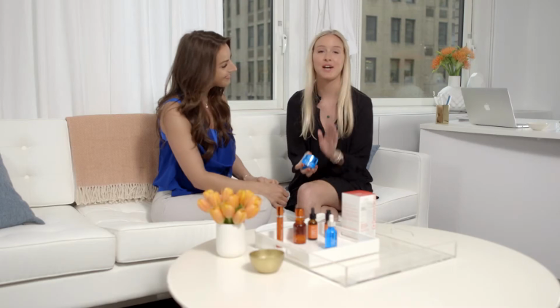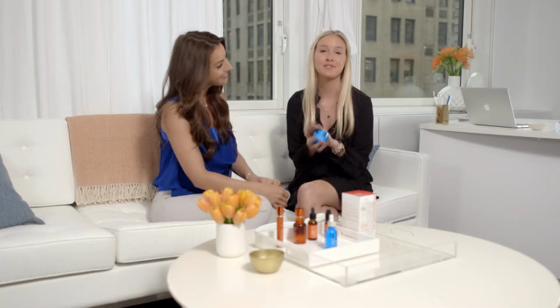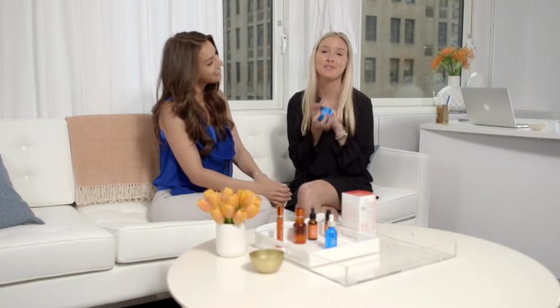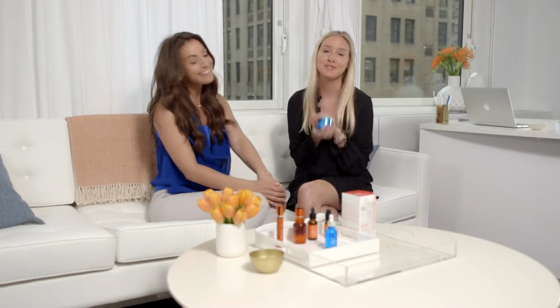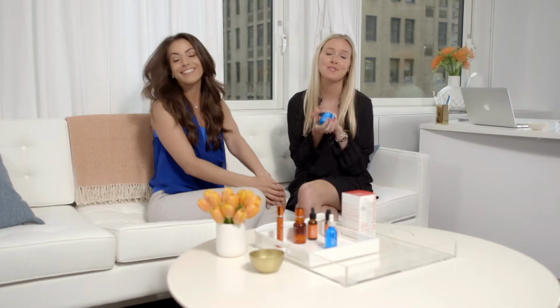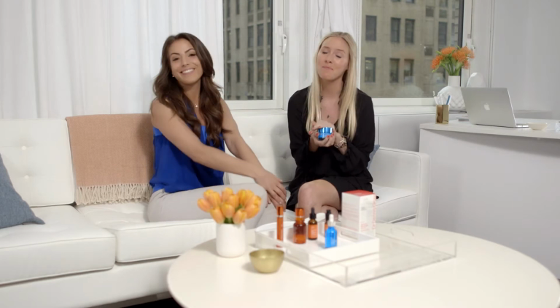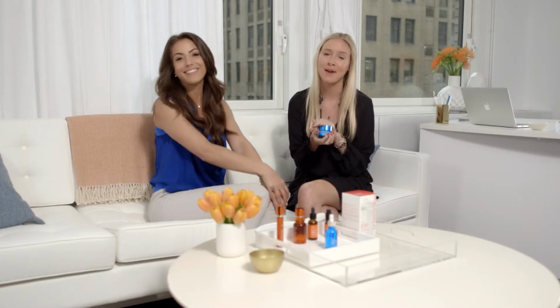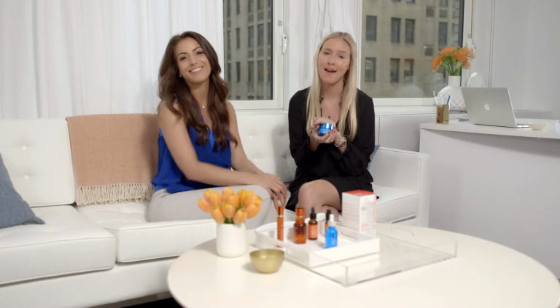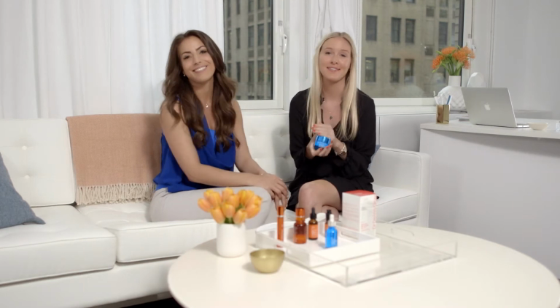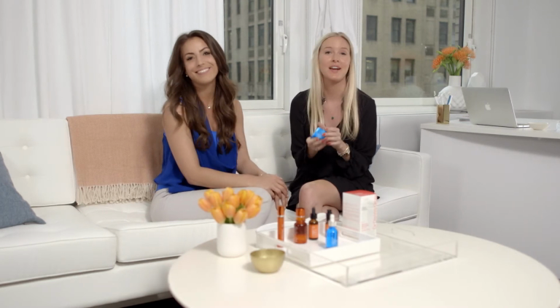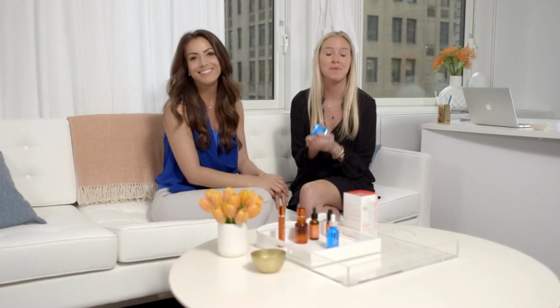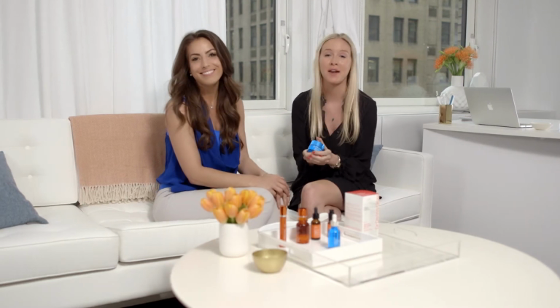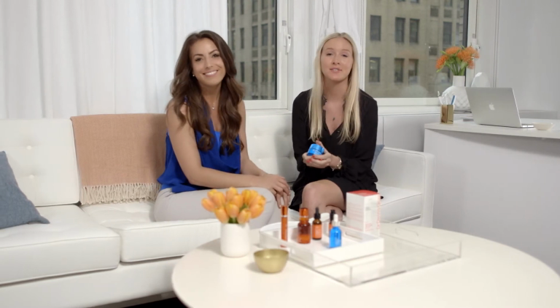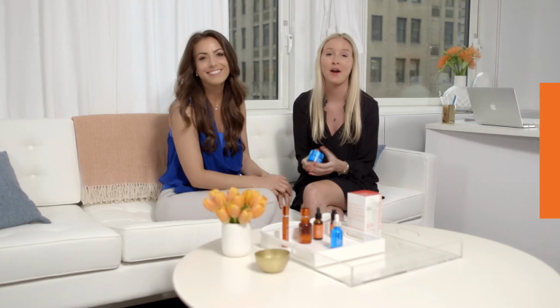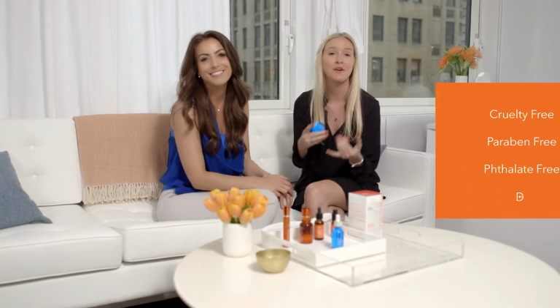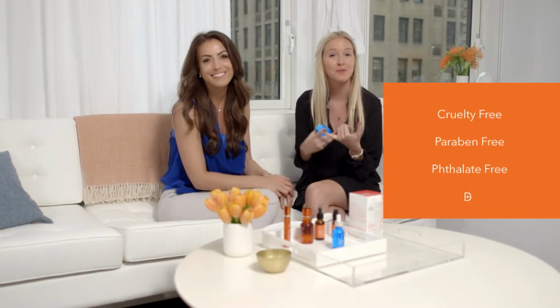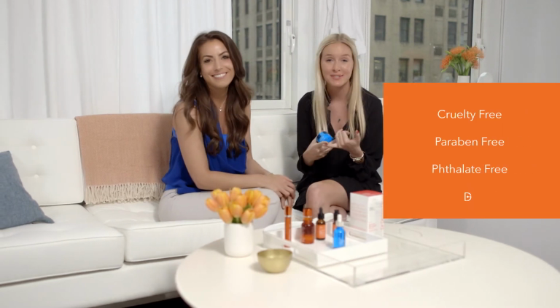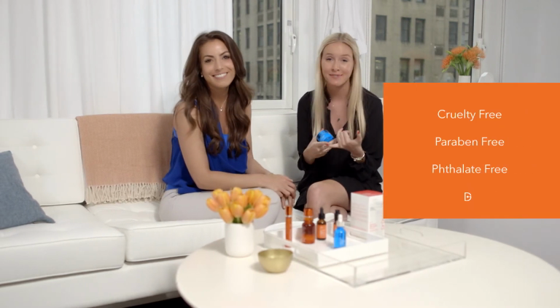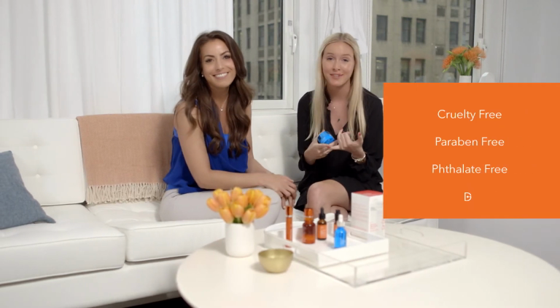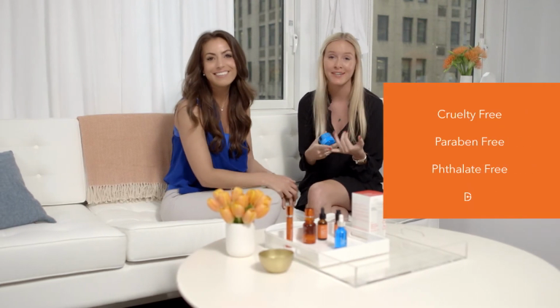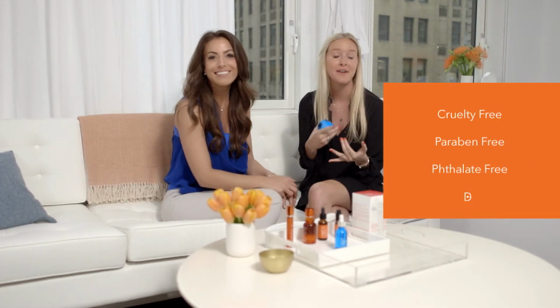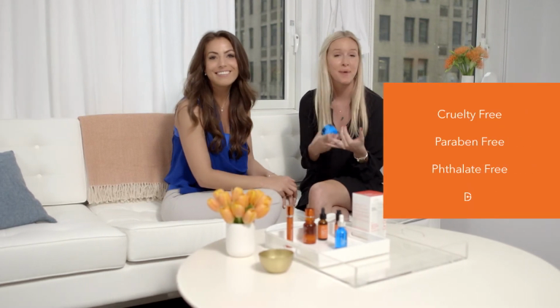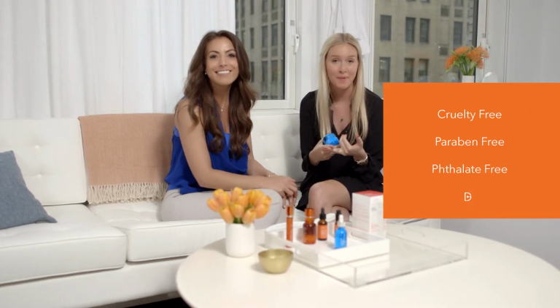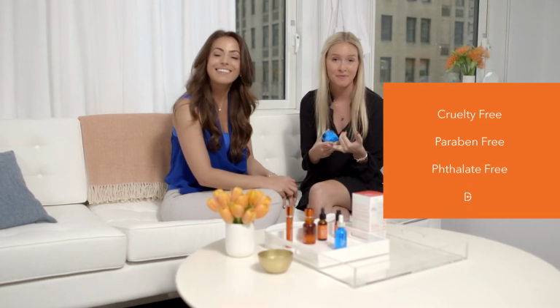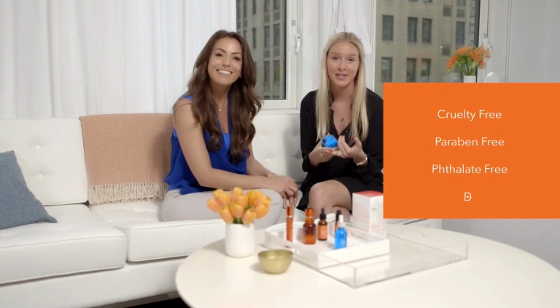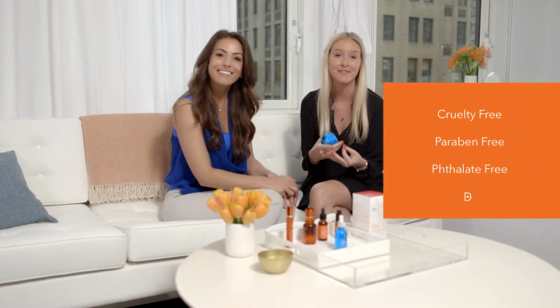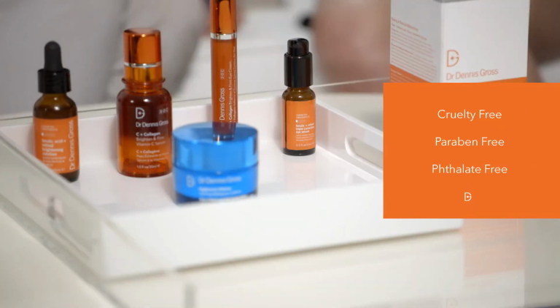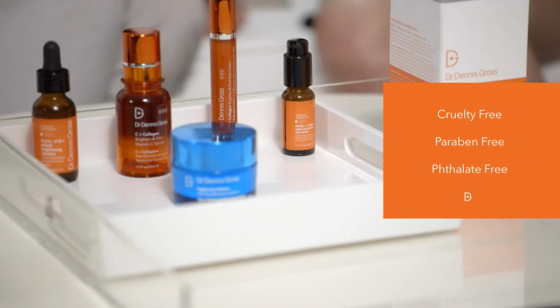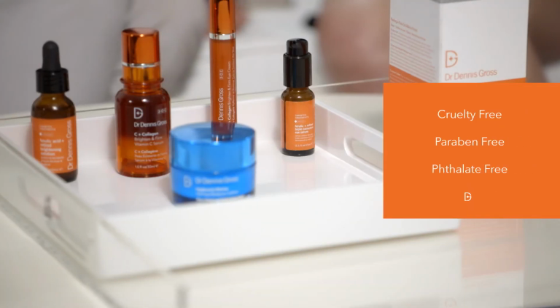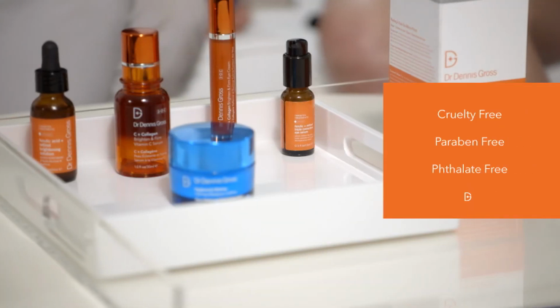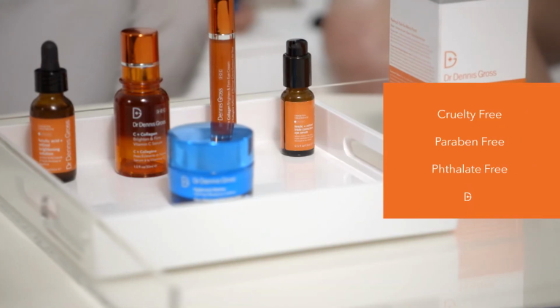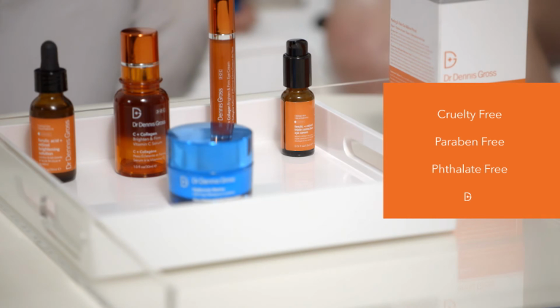Dr. Gross is so proud that our products are cruelty-free, paraben-free, and phthalate-free.